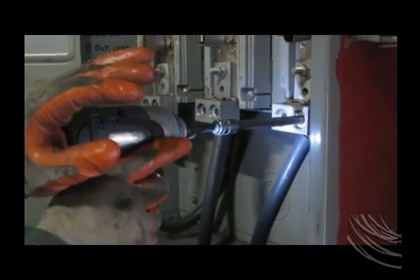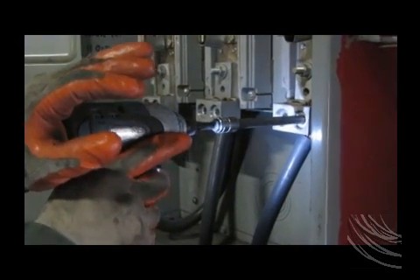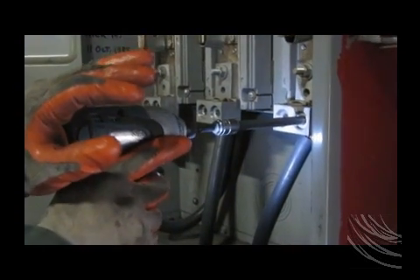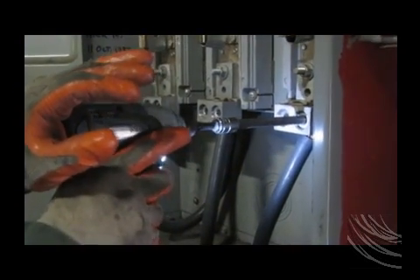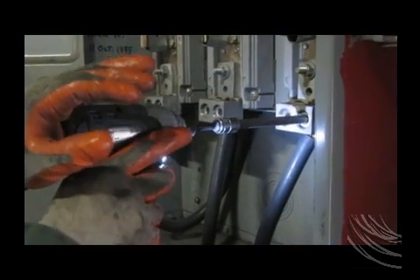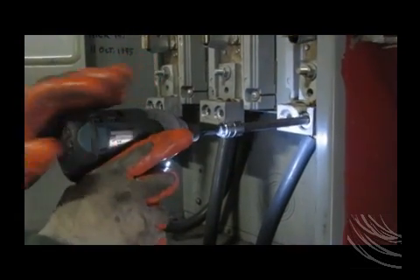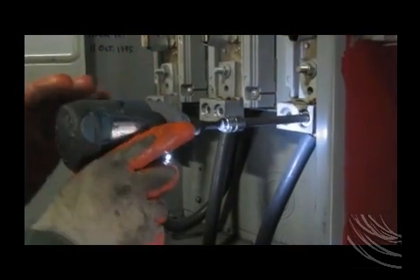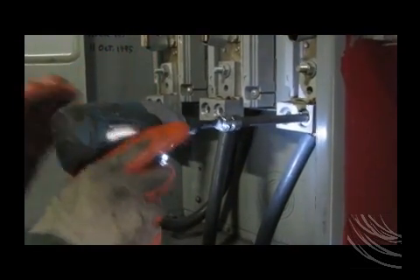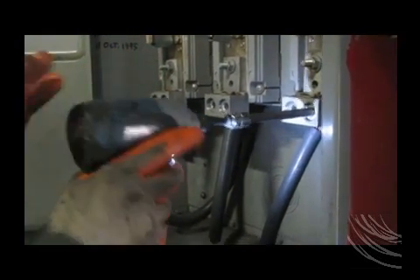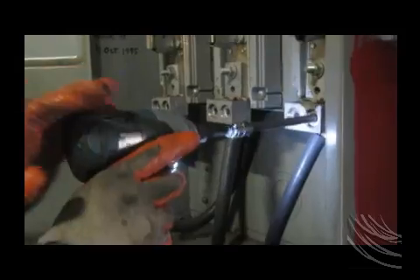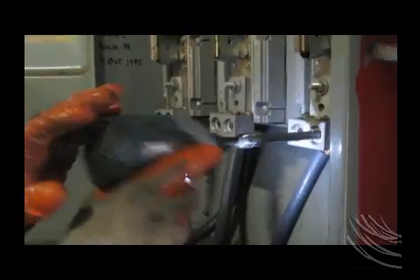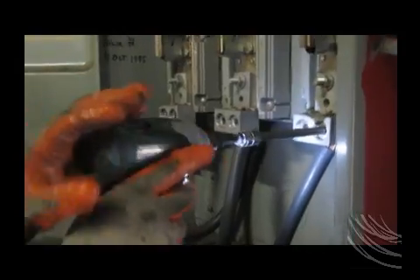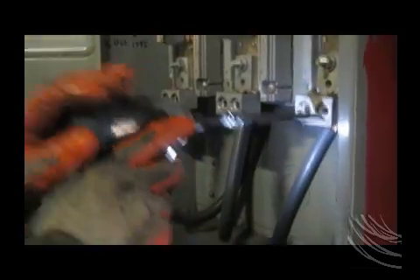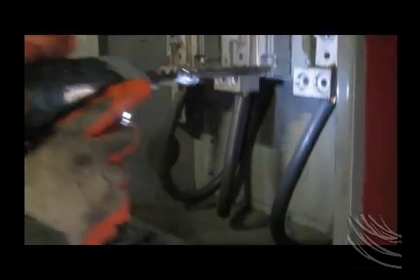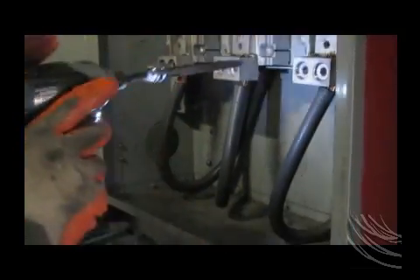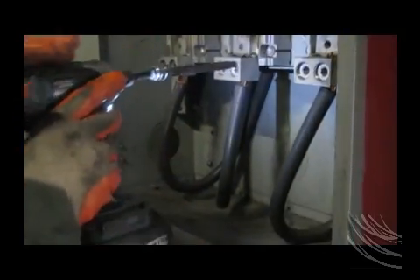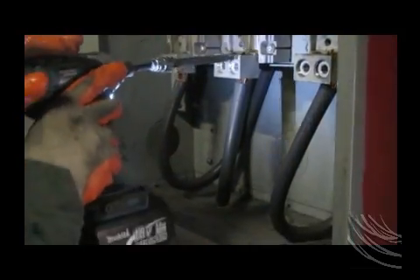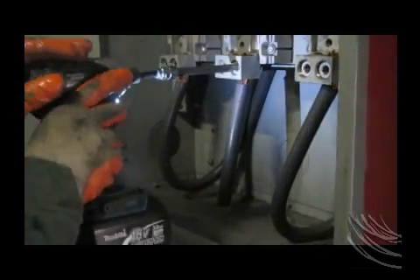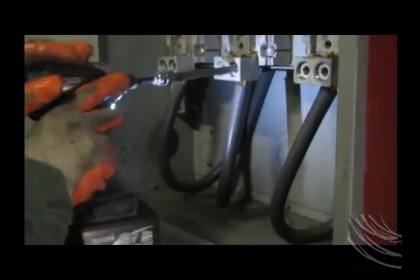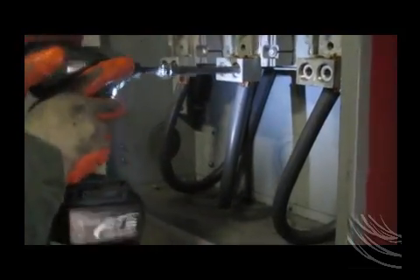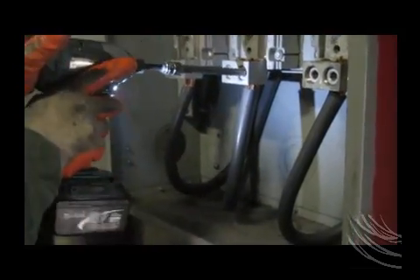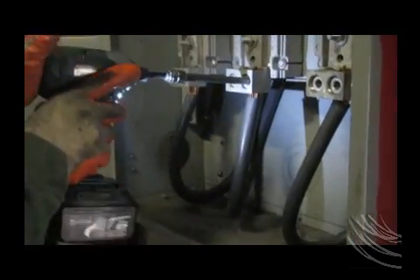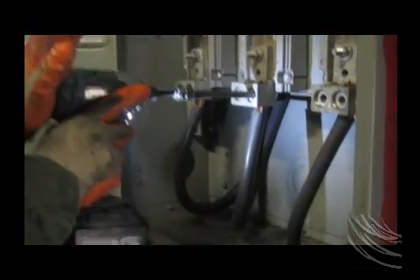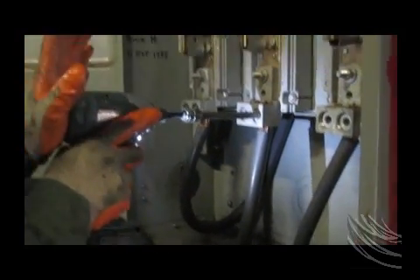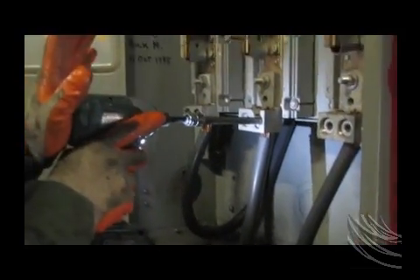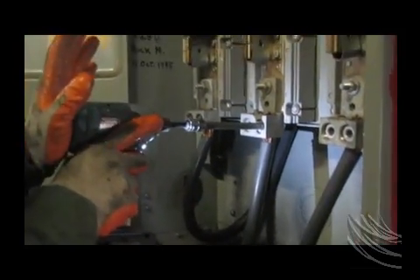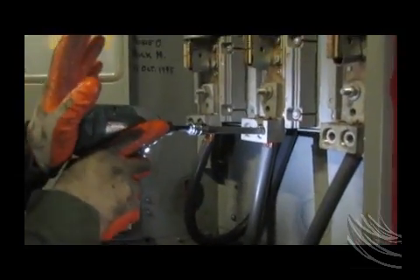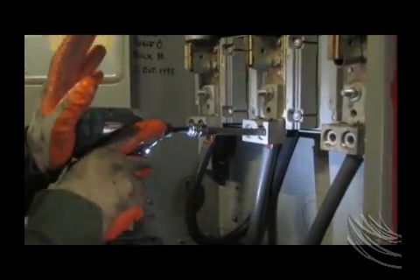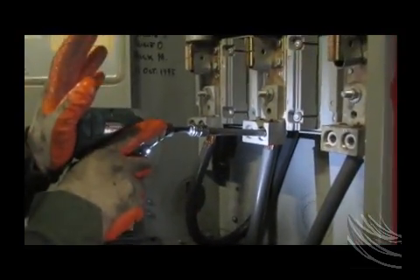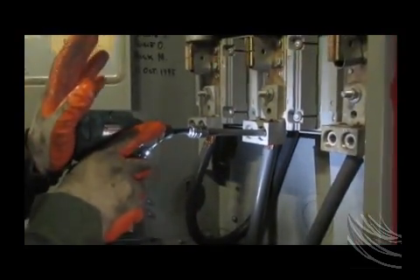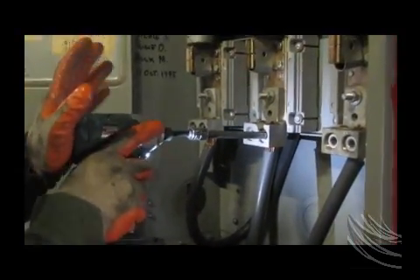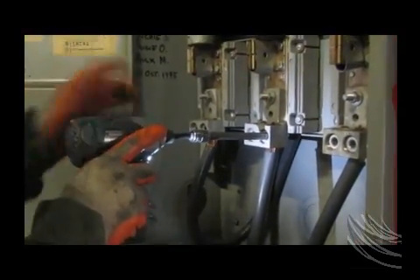Next, all lug terminations are tightened to current code requirements.